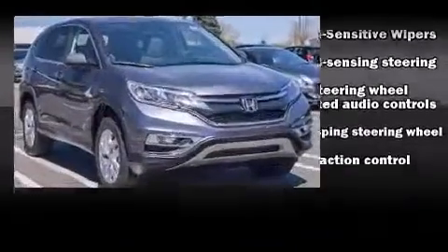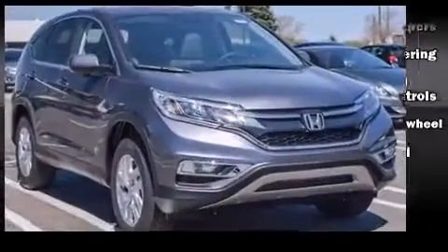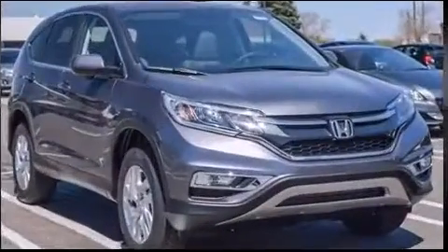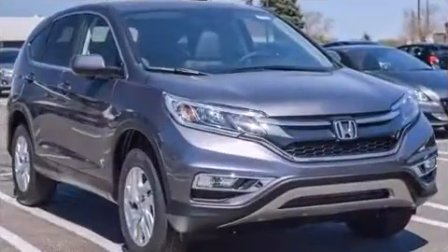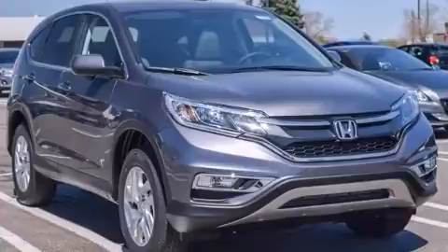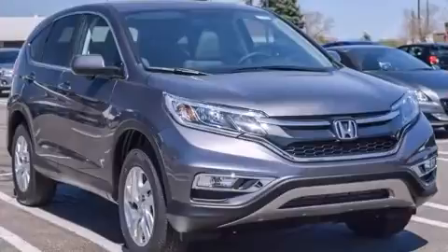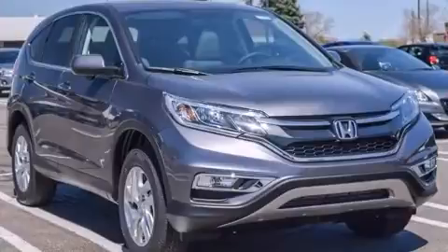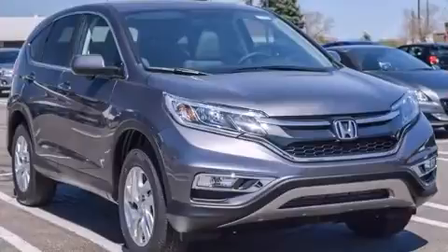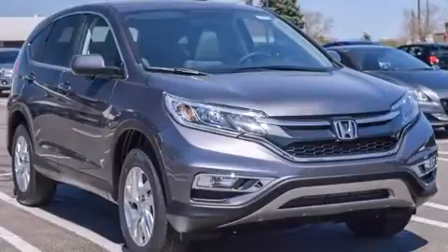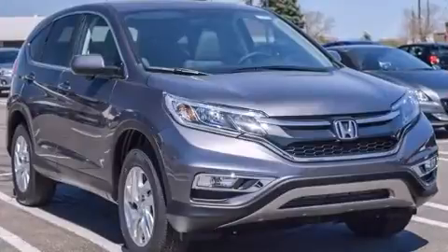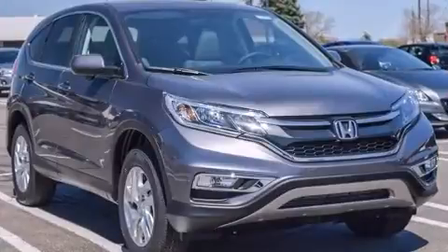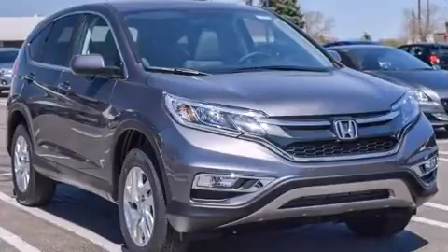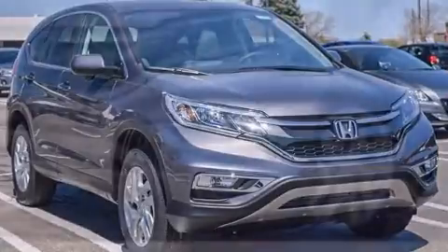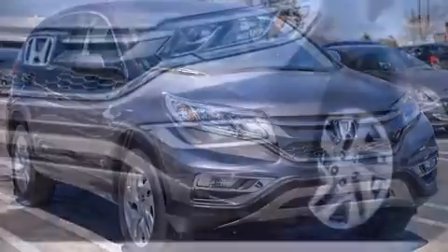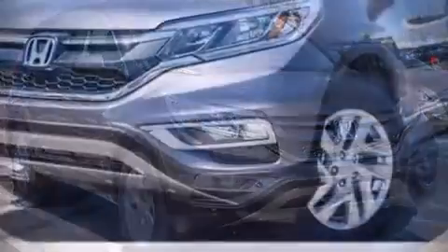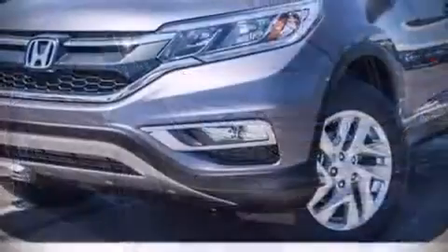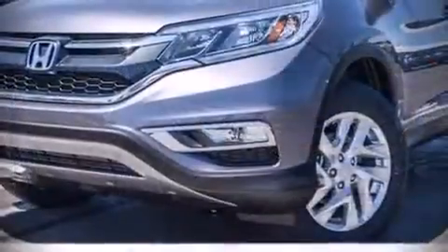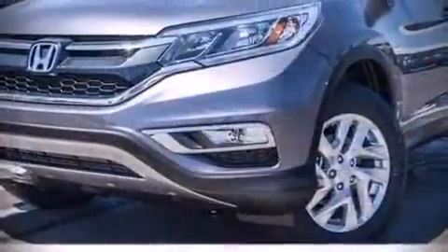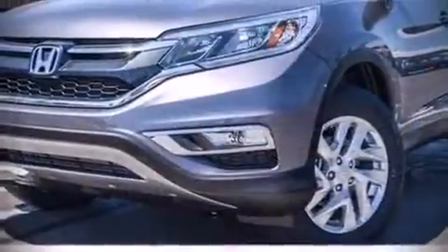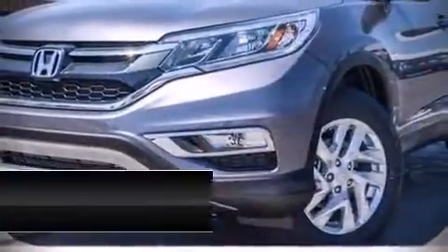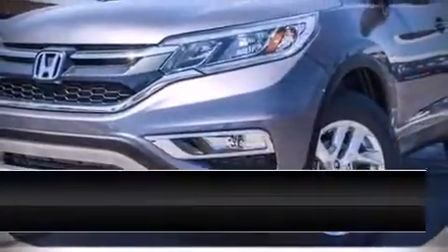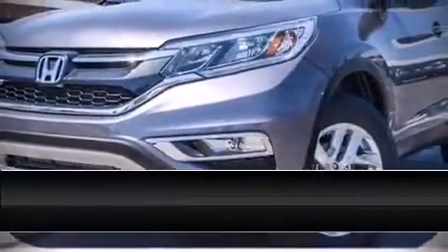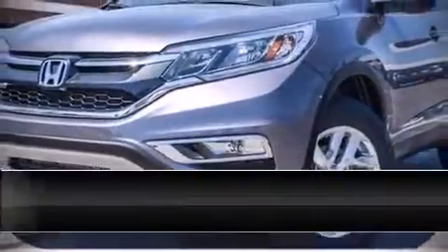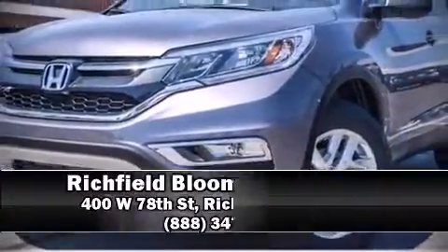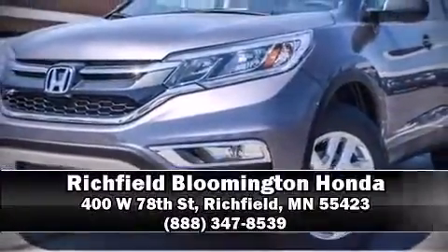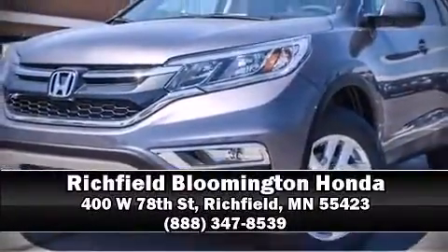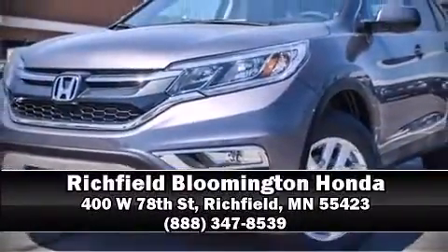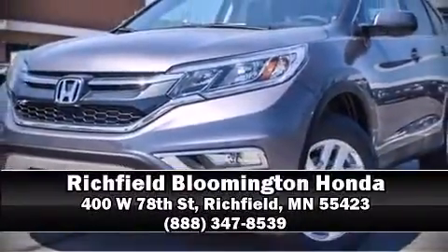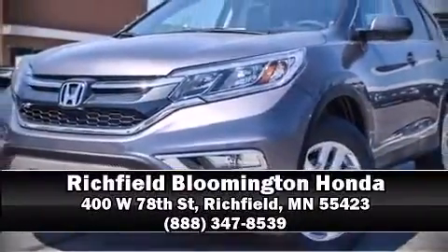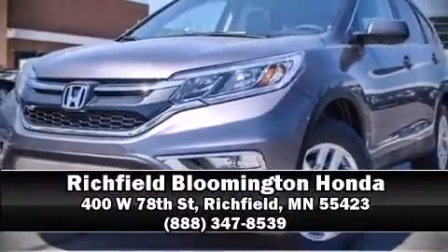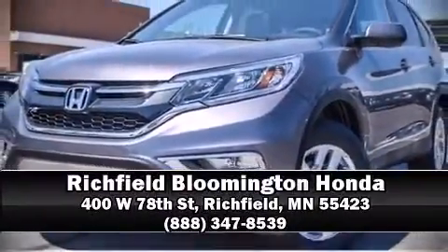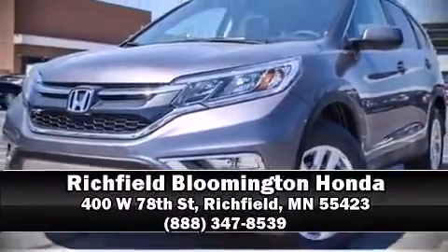Sophisticated all-wheel drive assures superb handling in any weather condition. Stop by our dealership or give us a call for more information.